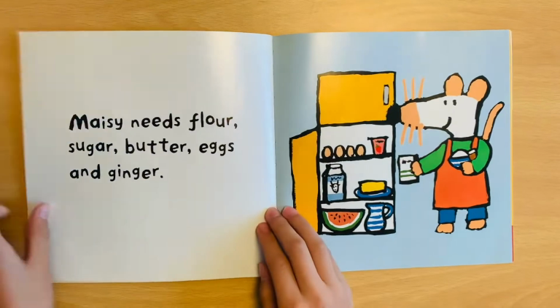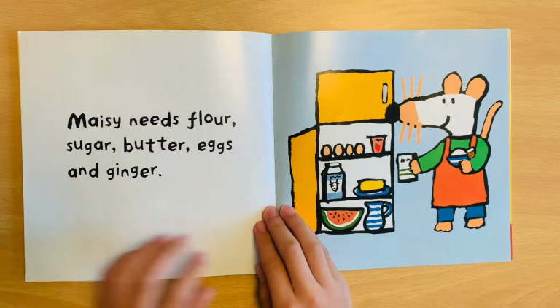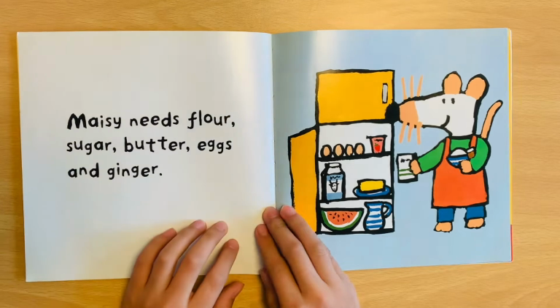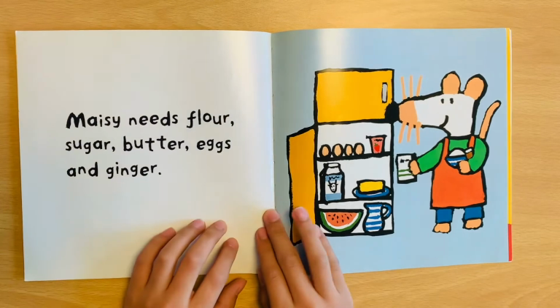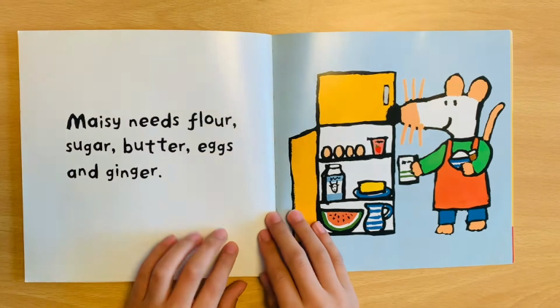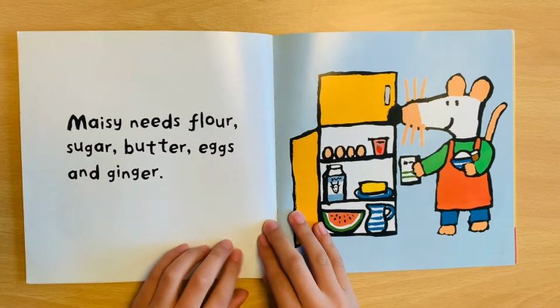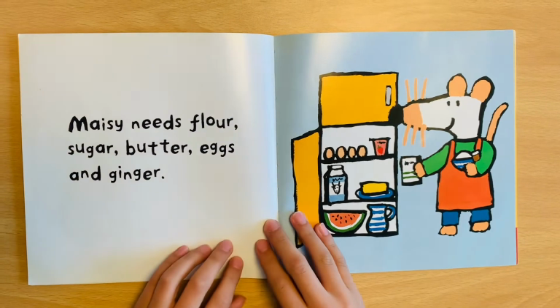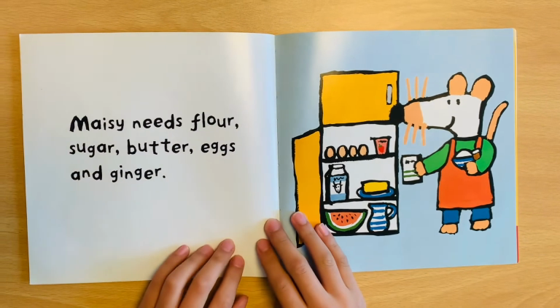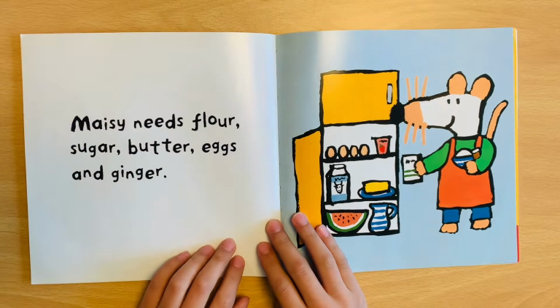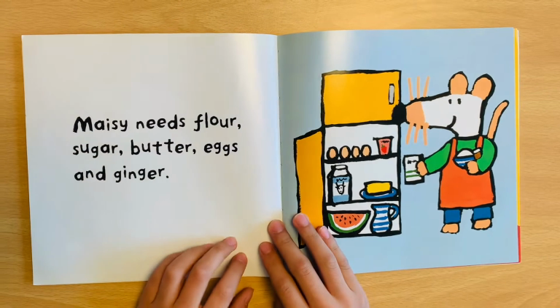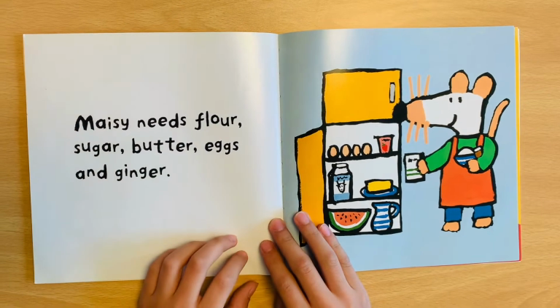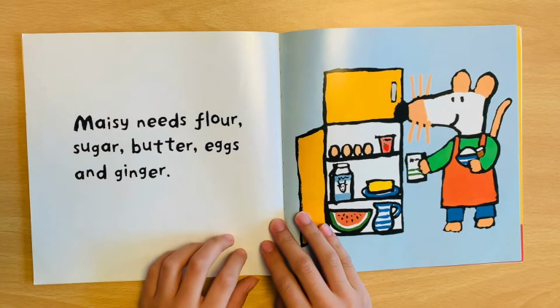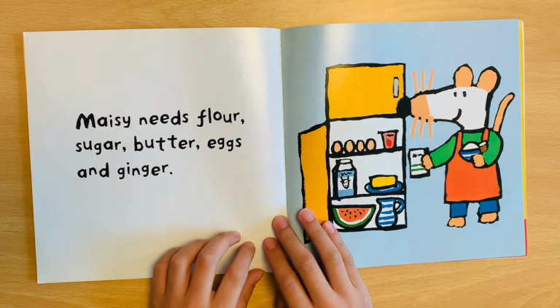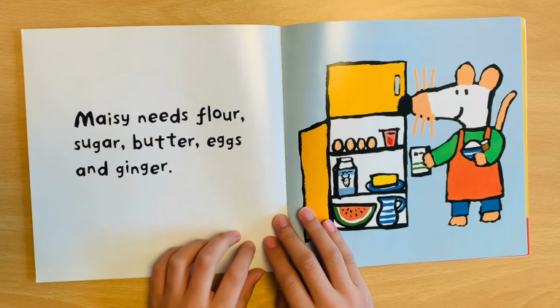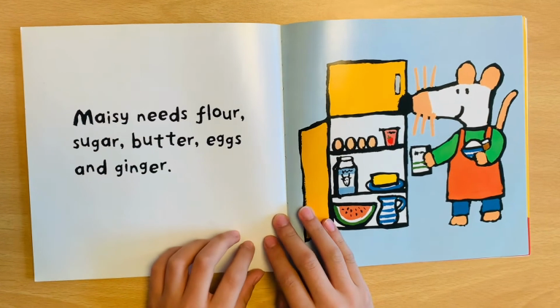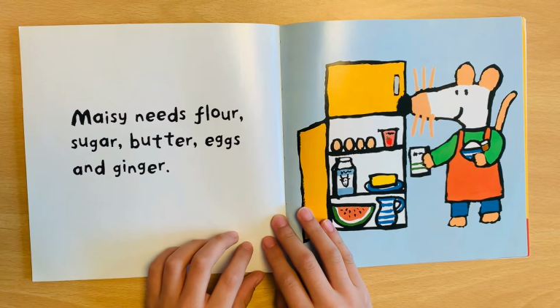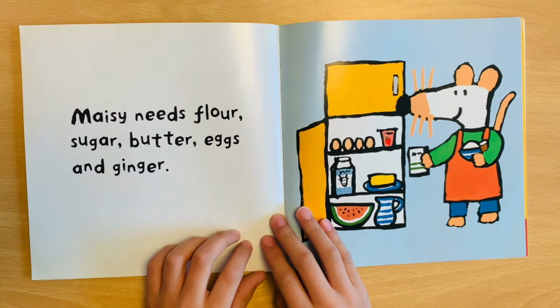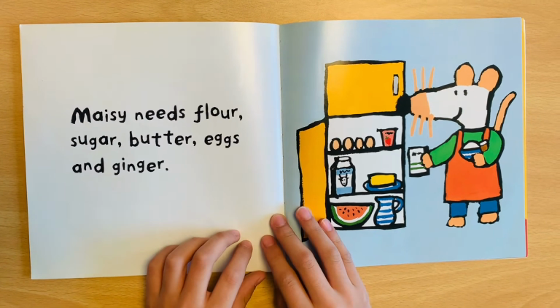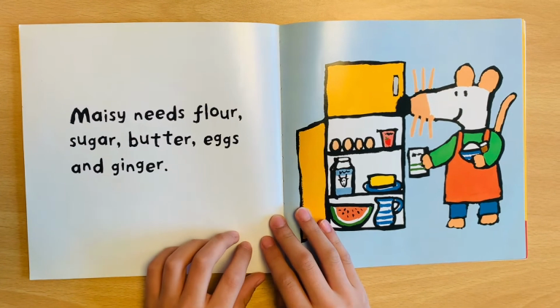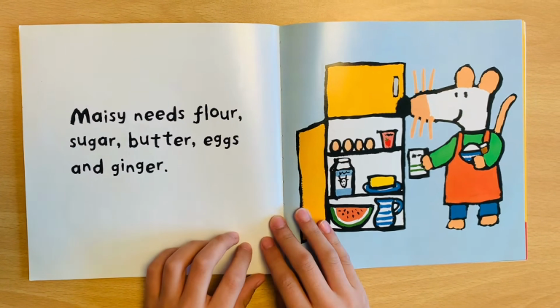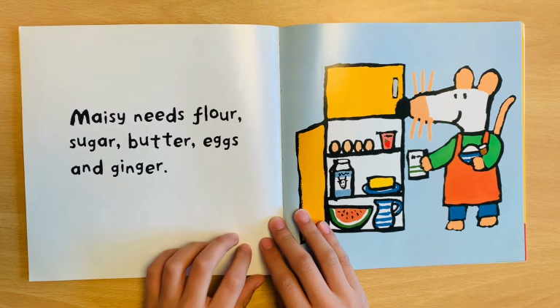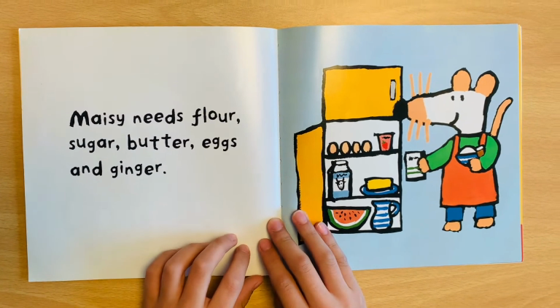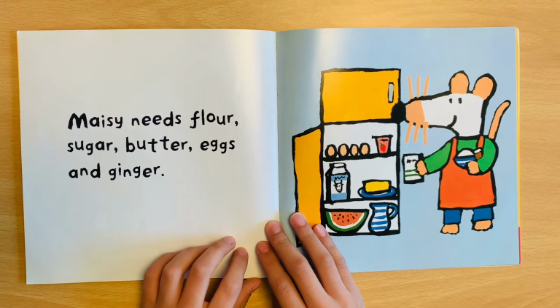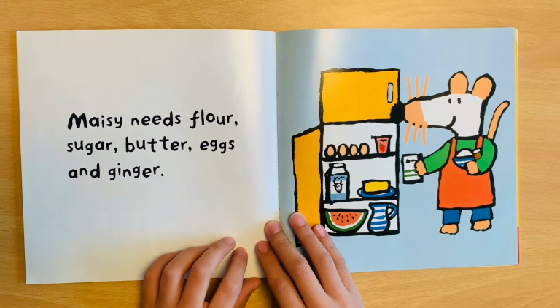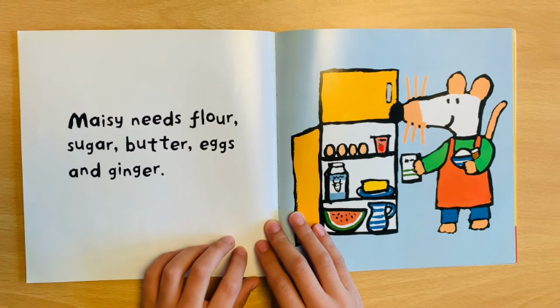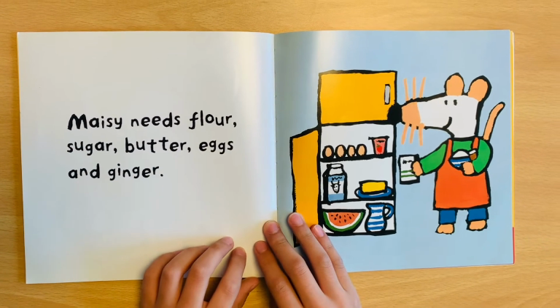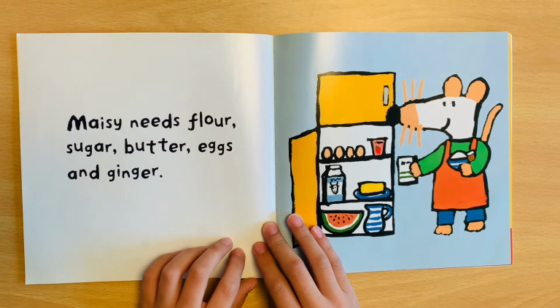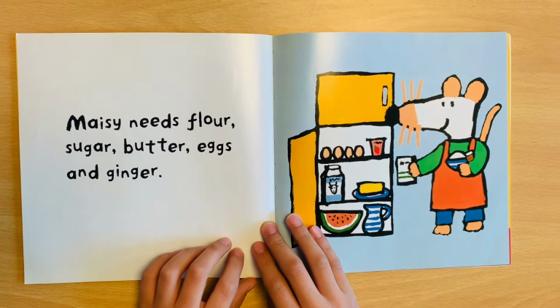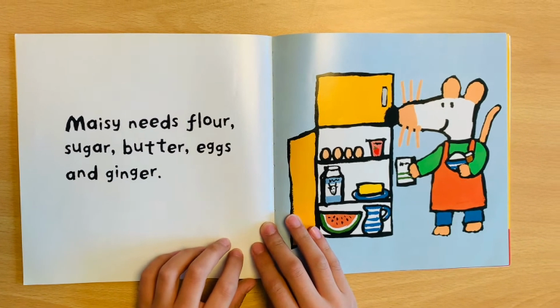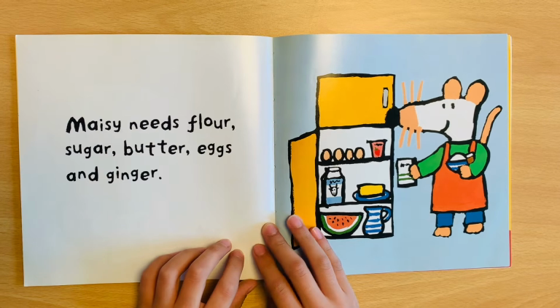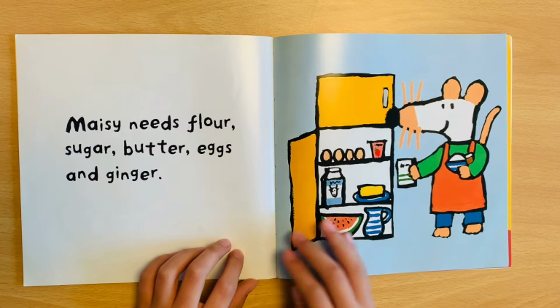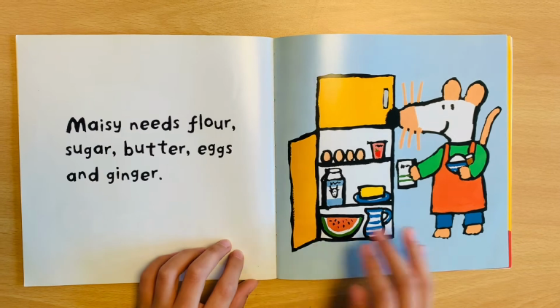Meiji needs flour, sugar, butter, eggs, and ginger.